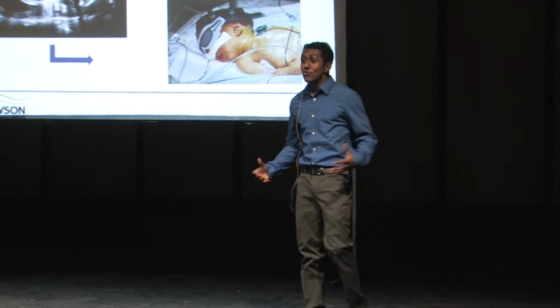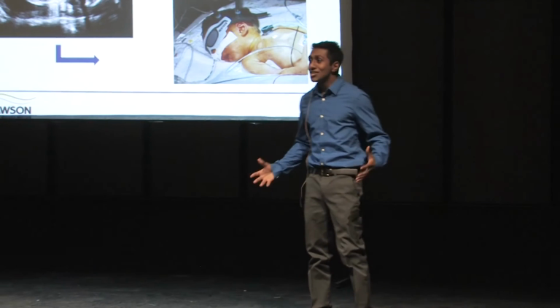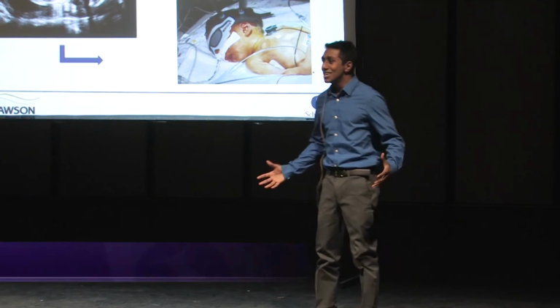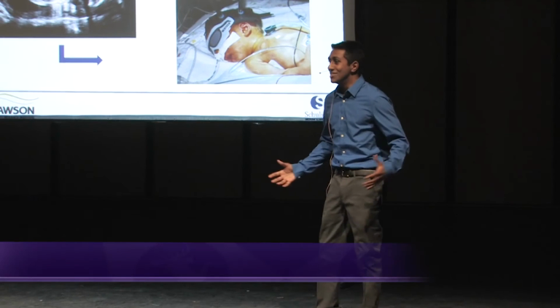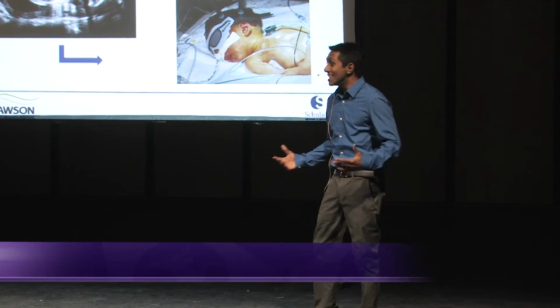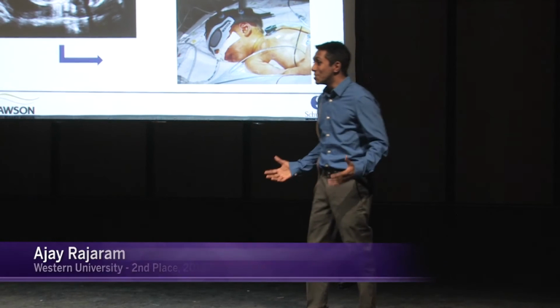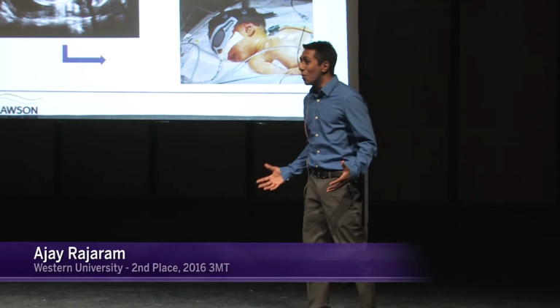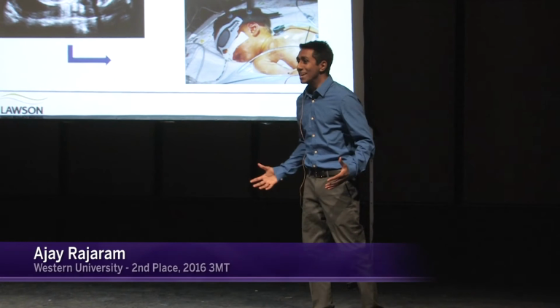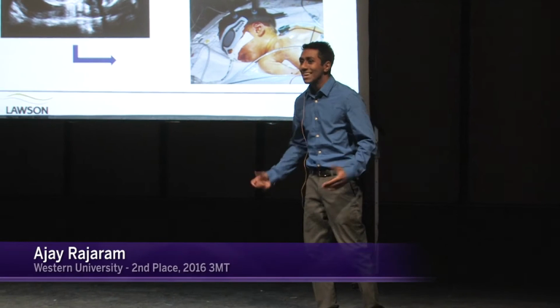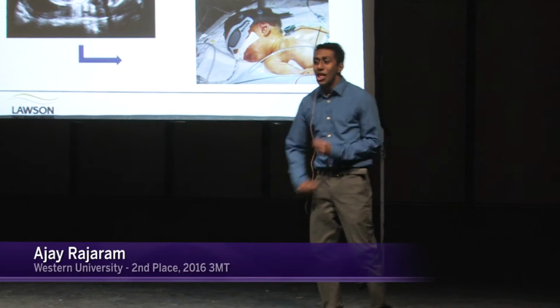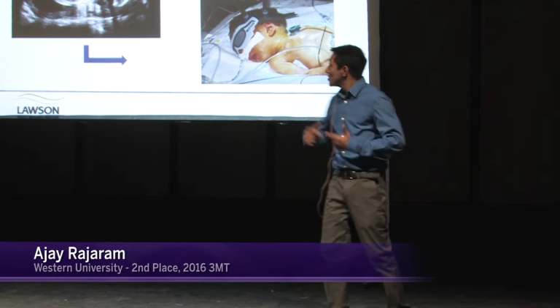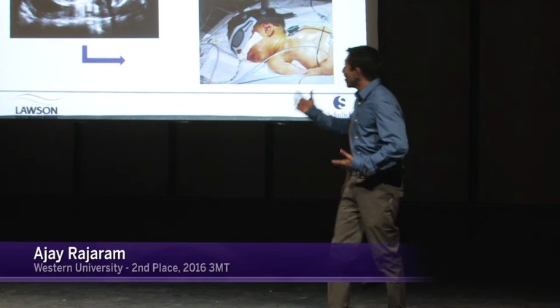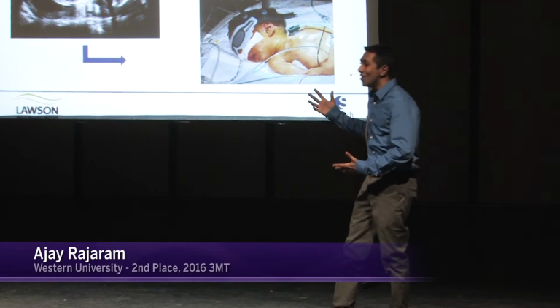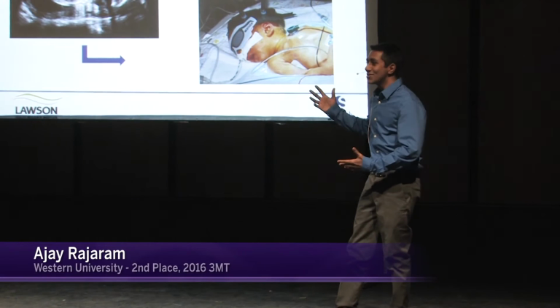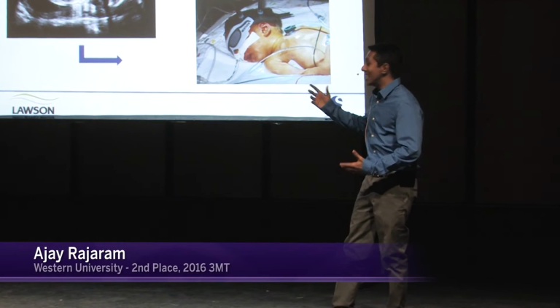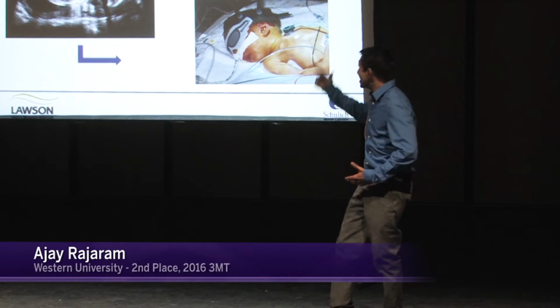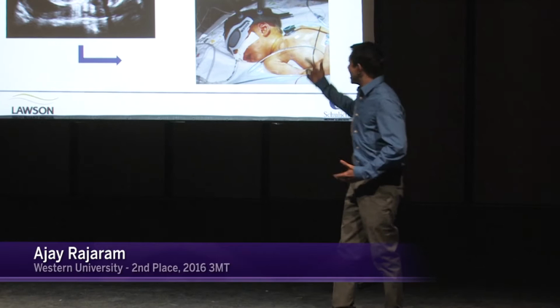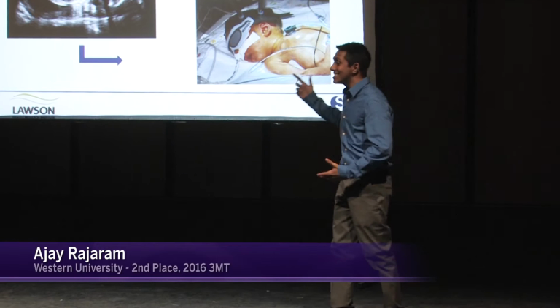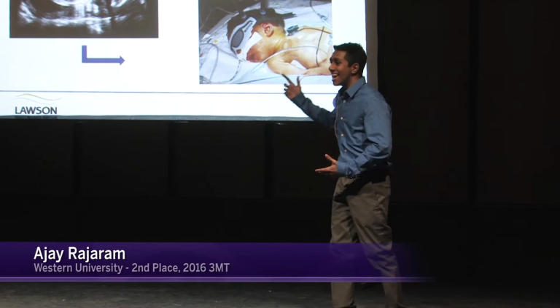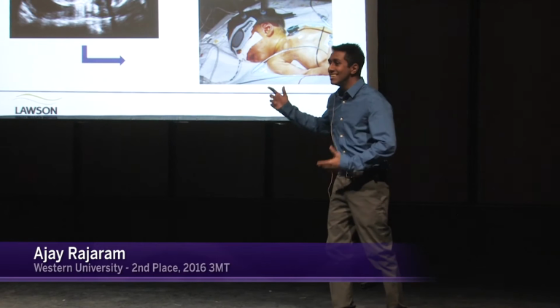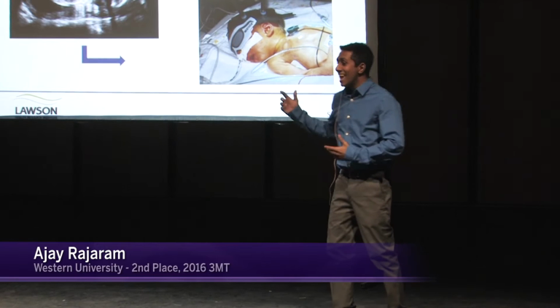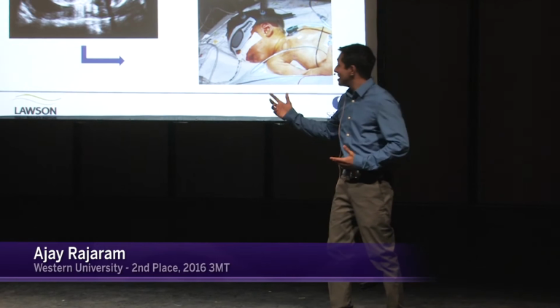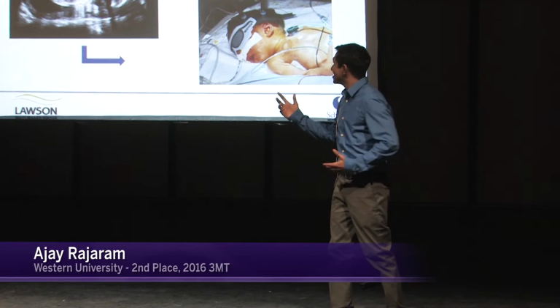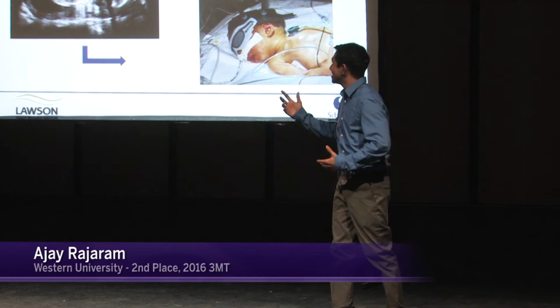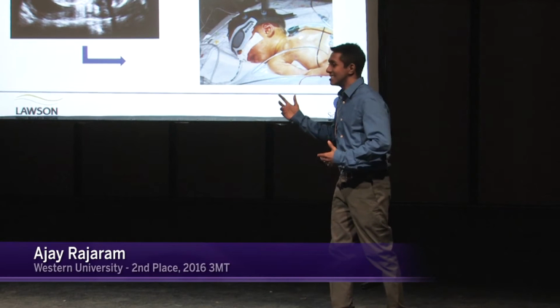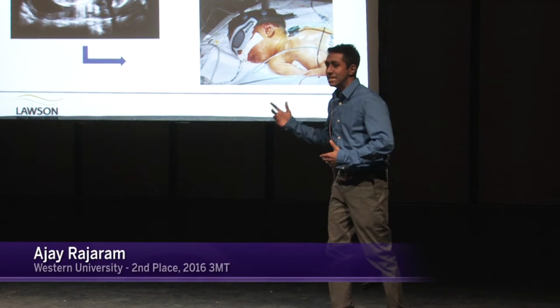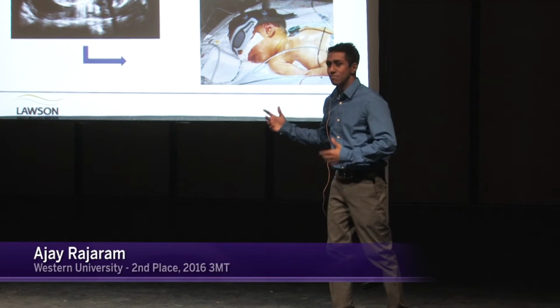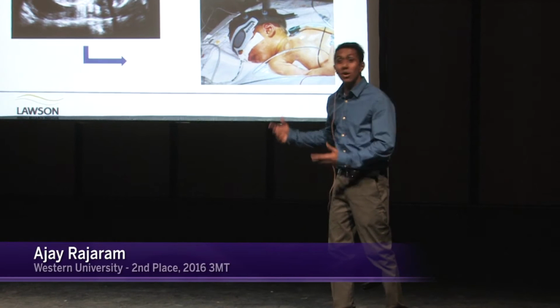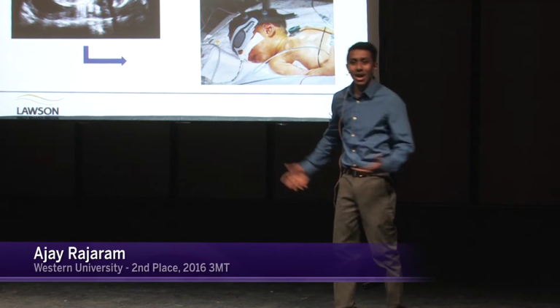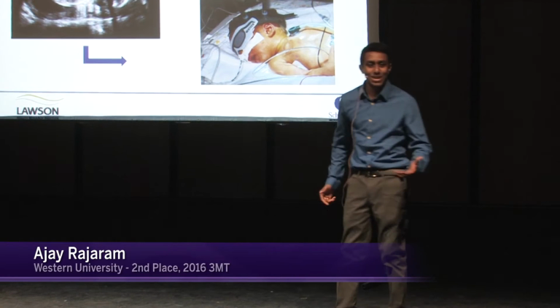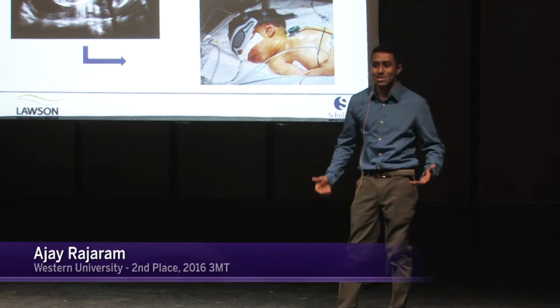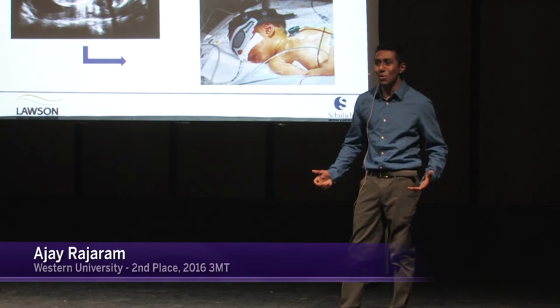Congratulations! It's a boy! Look here on the ultrasound. Here's his head, and here's how I know he's a boy.